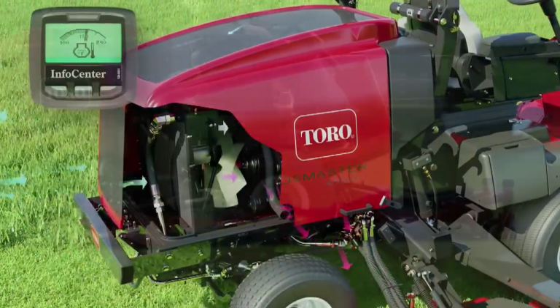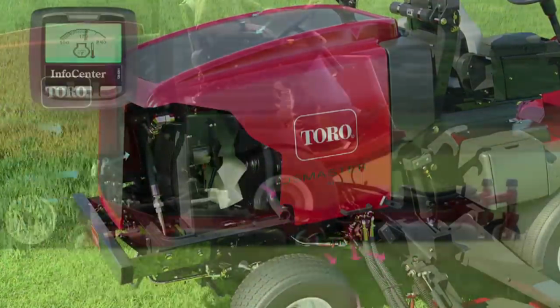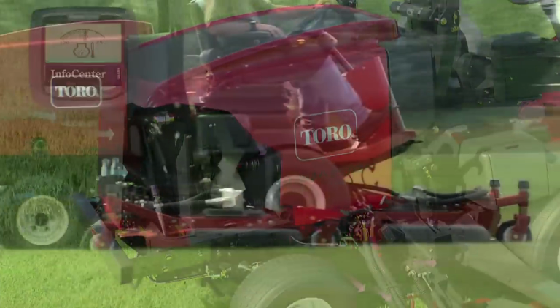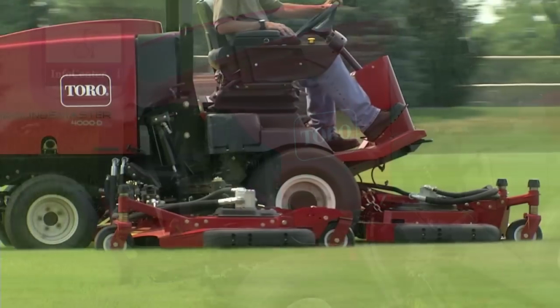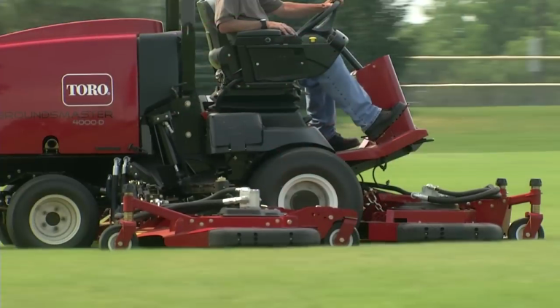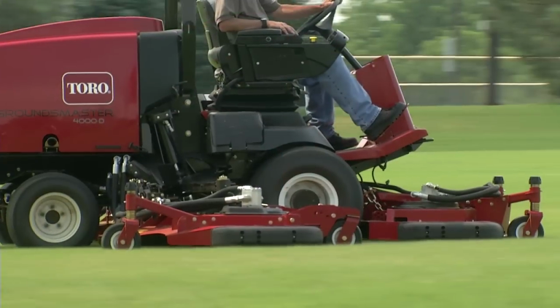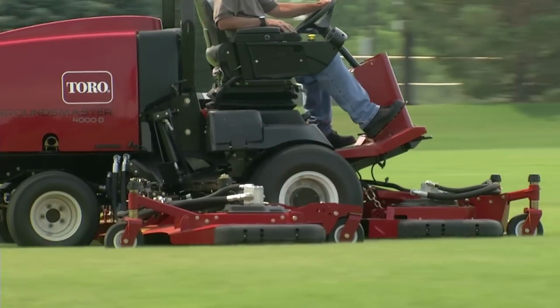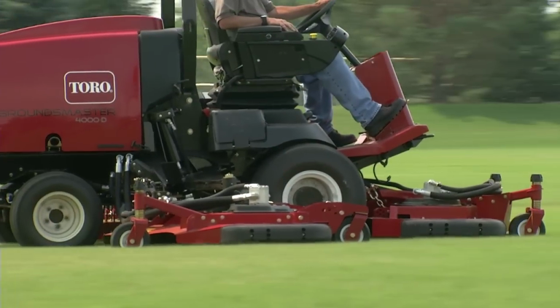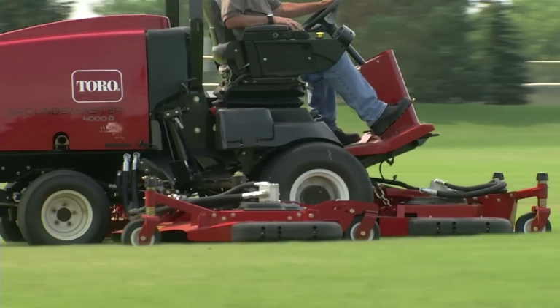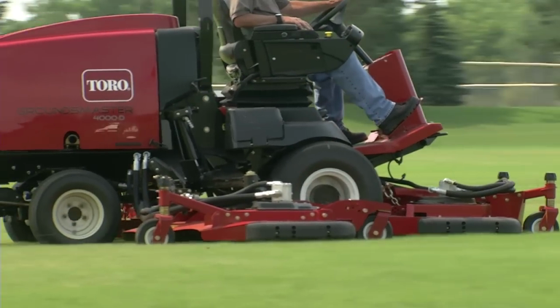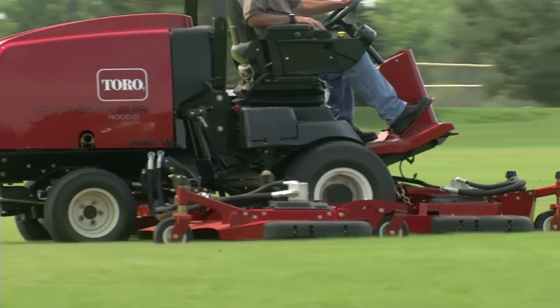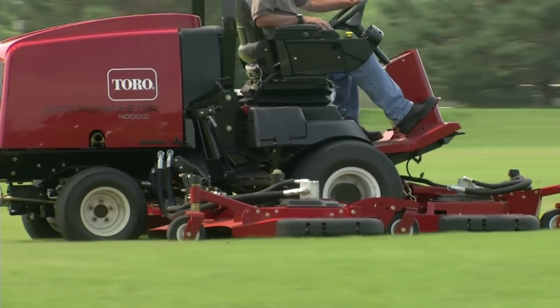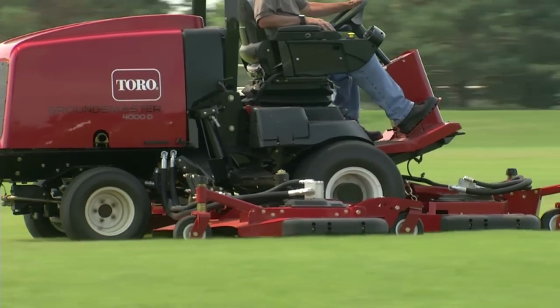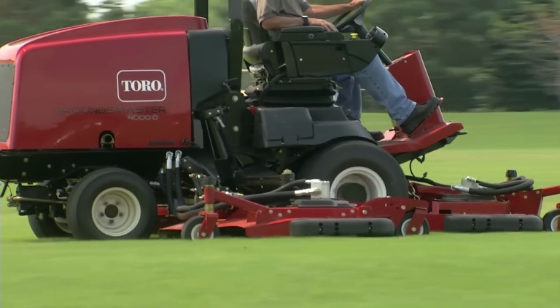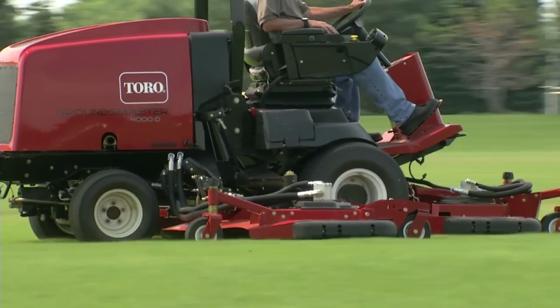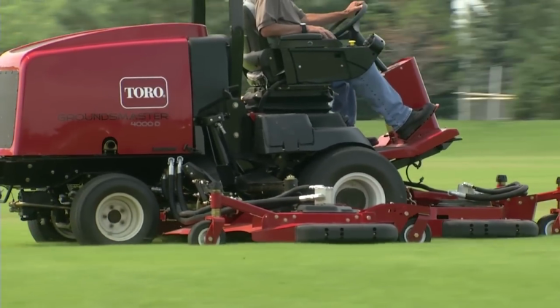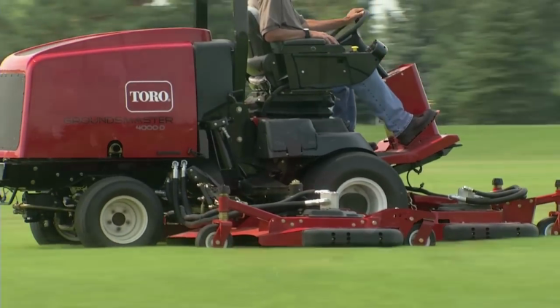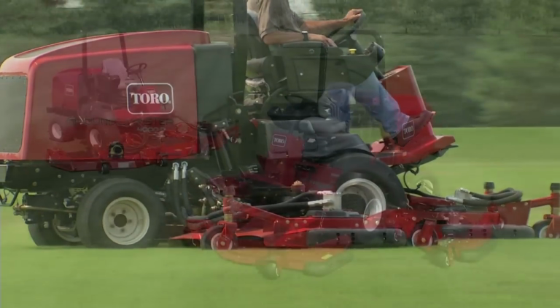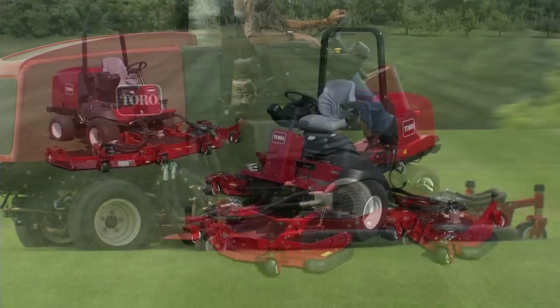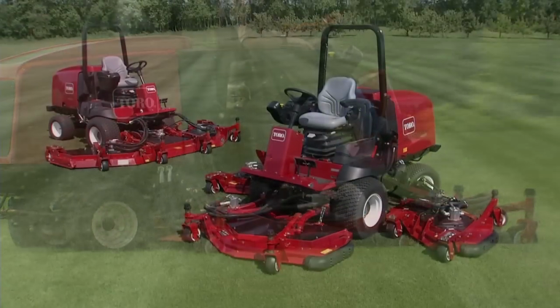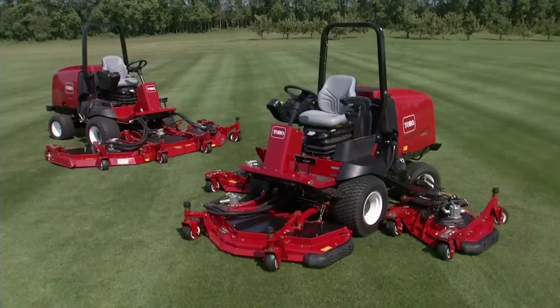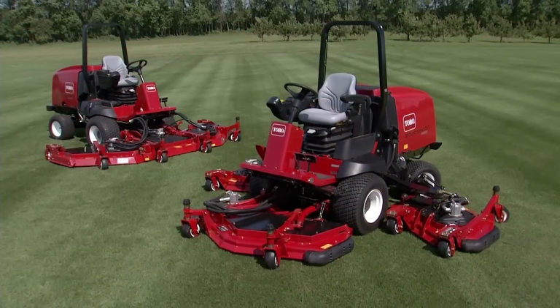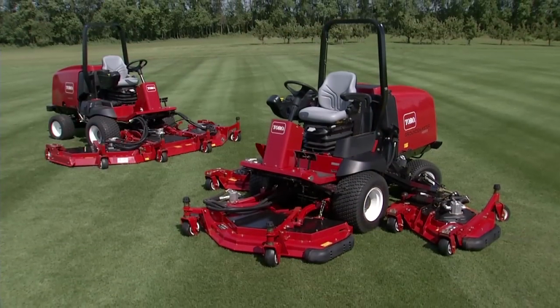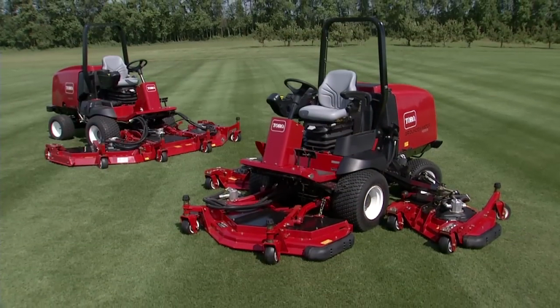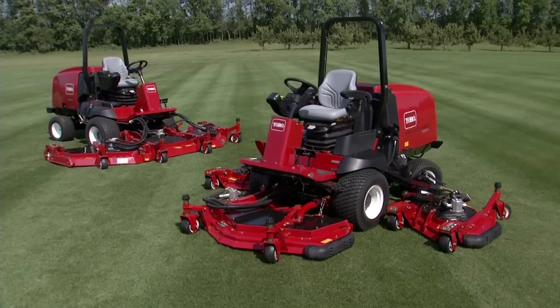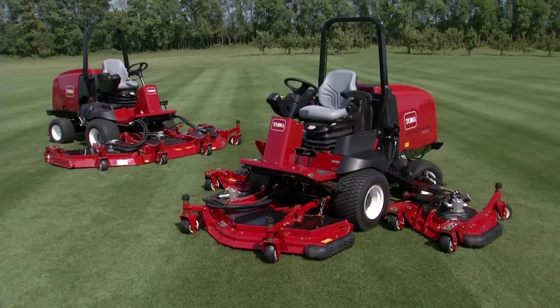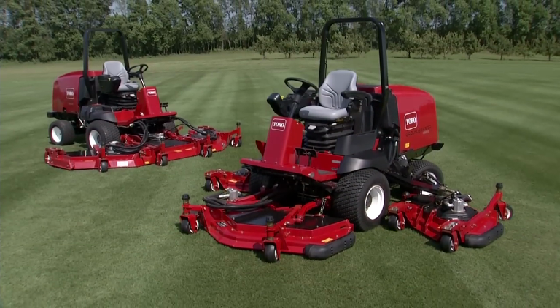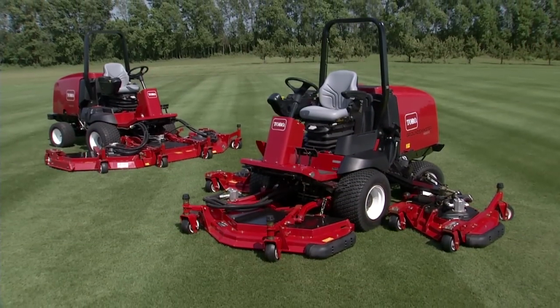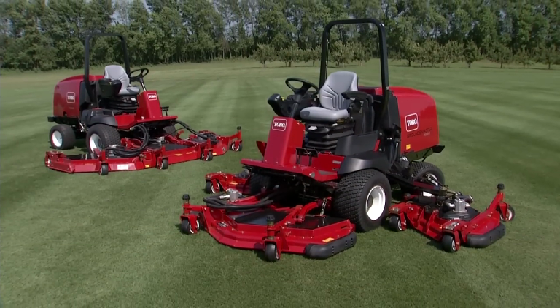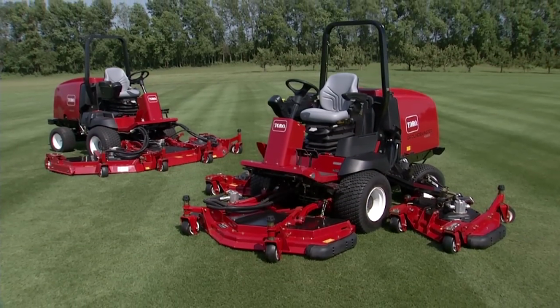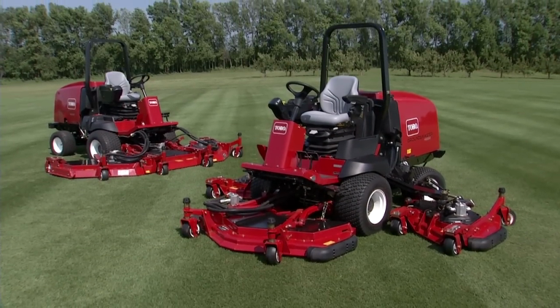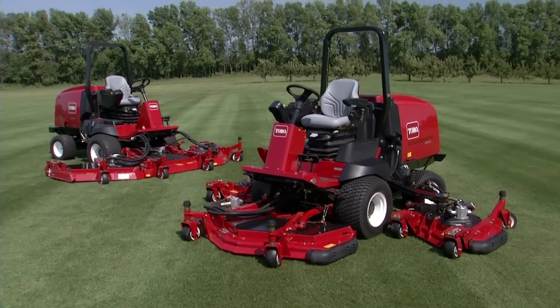It all adds up to exceptional productivity and great performance — just what you'd expect from Toro.